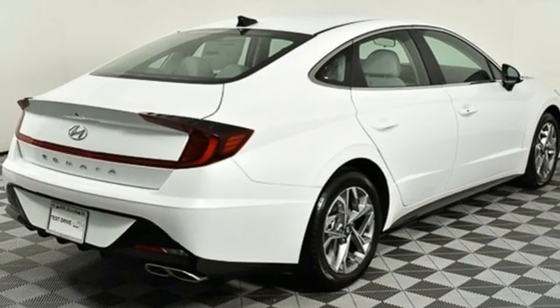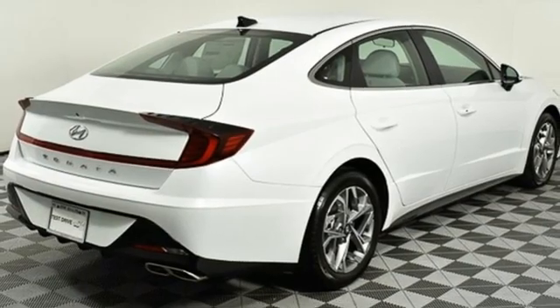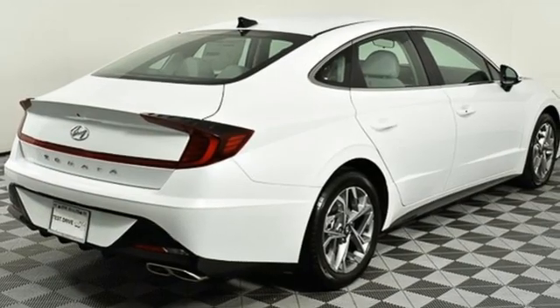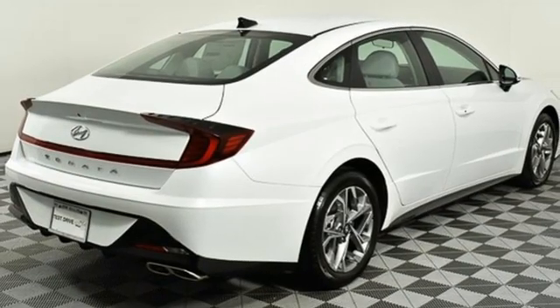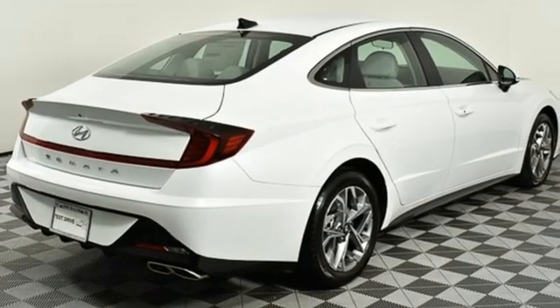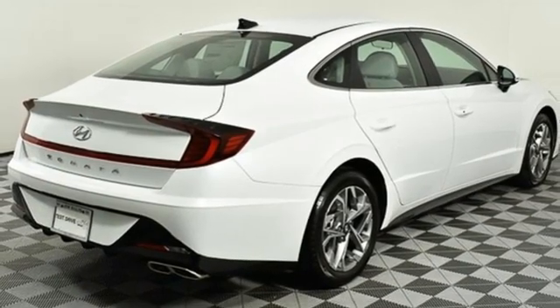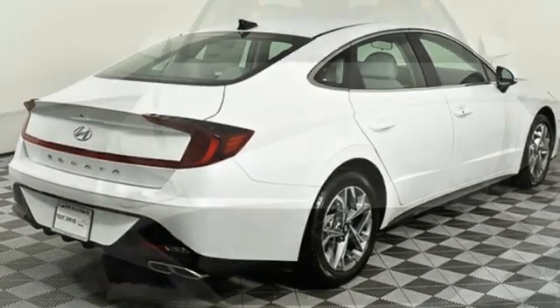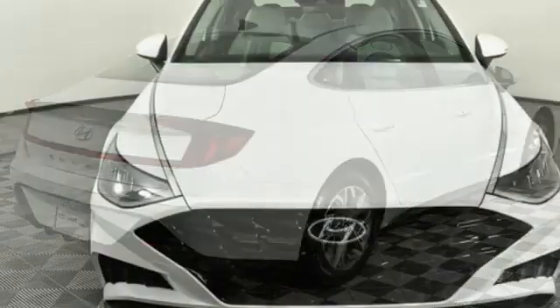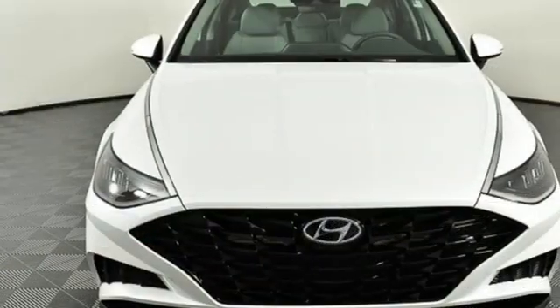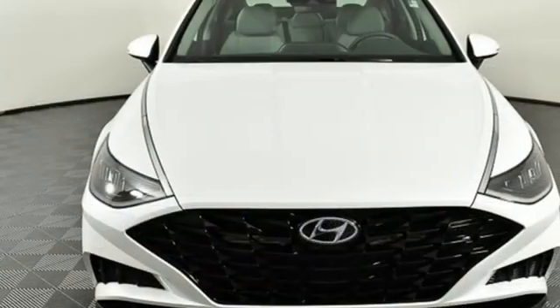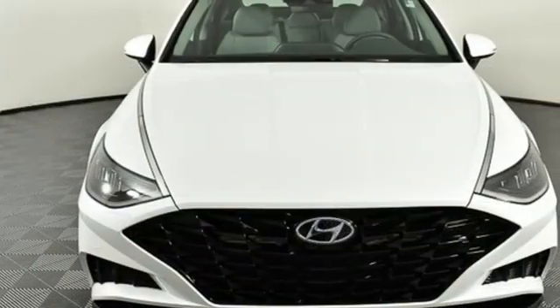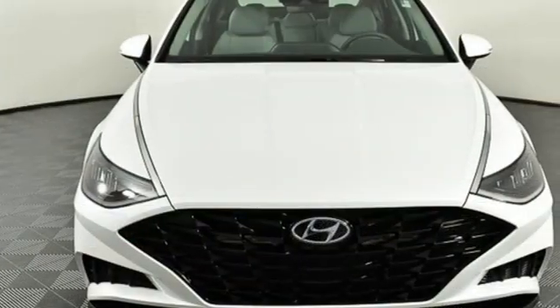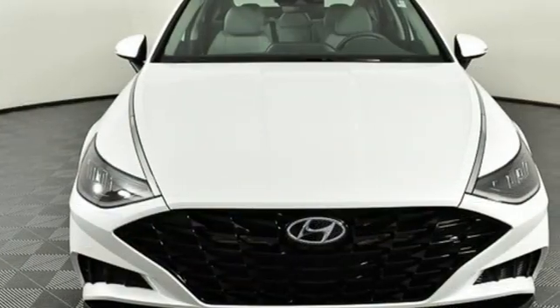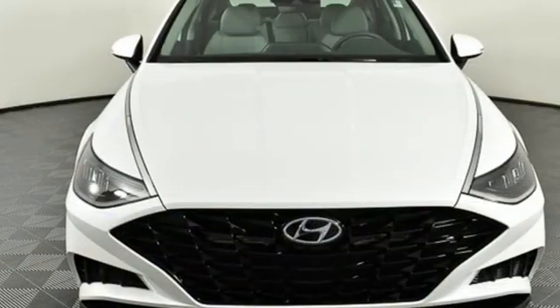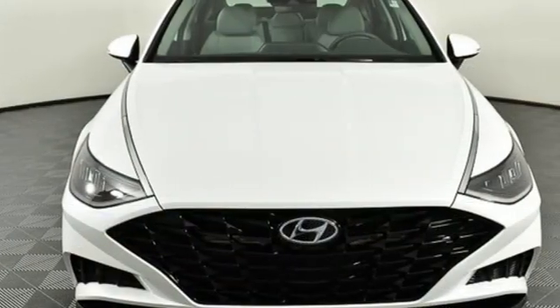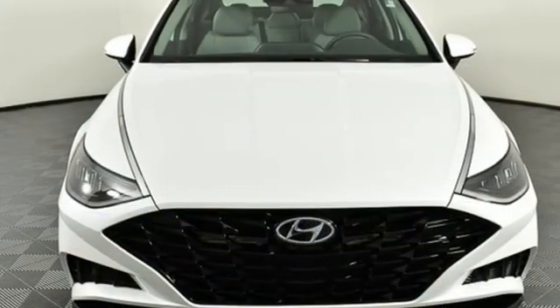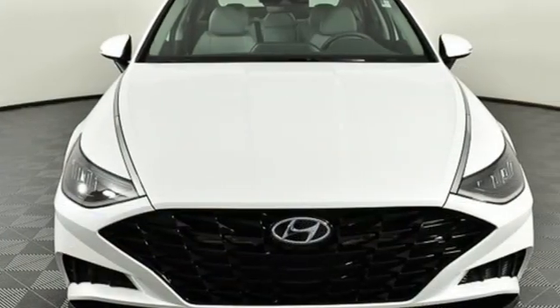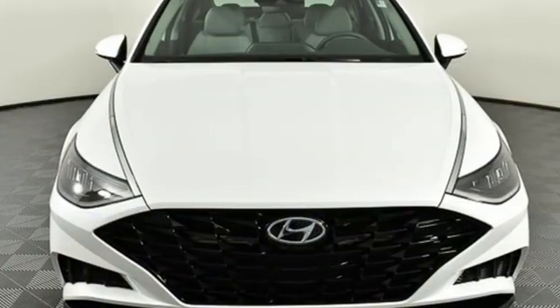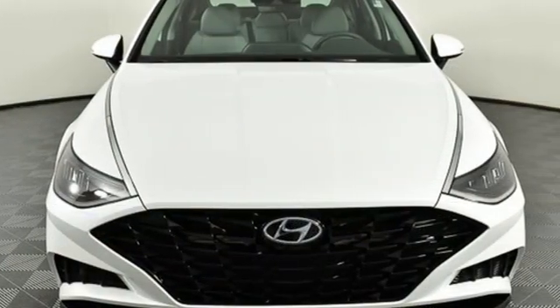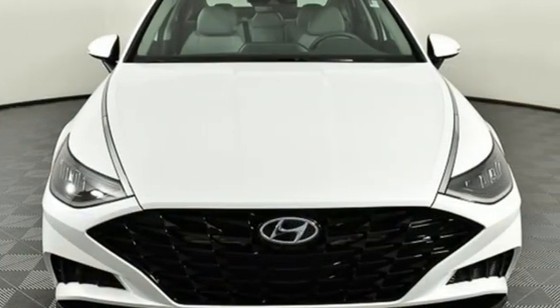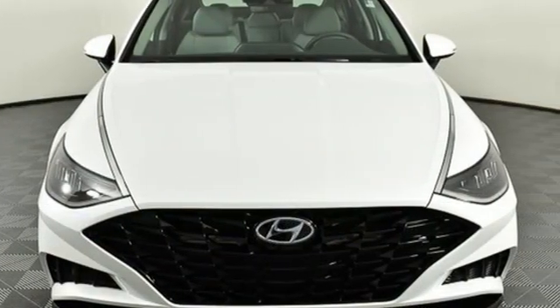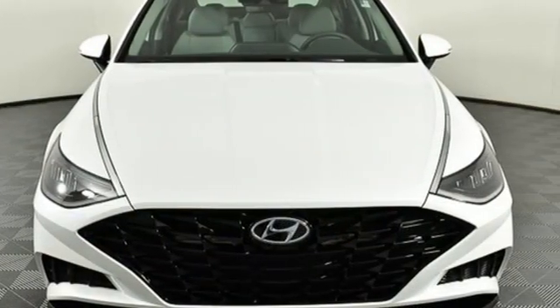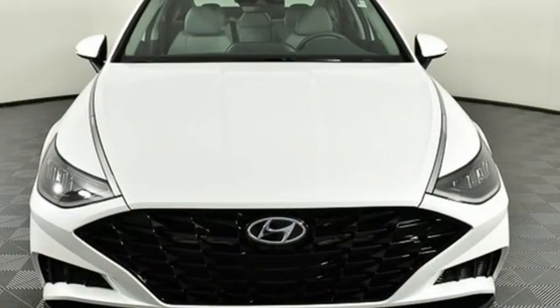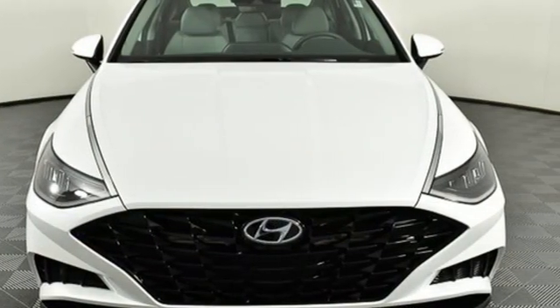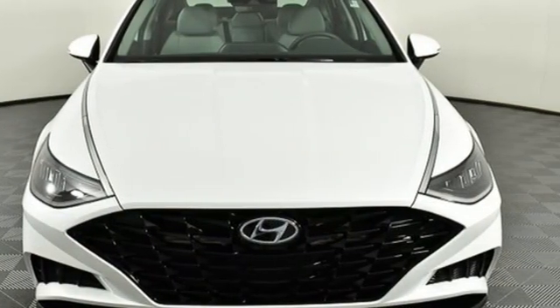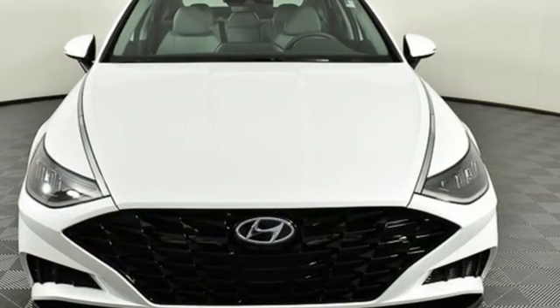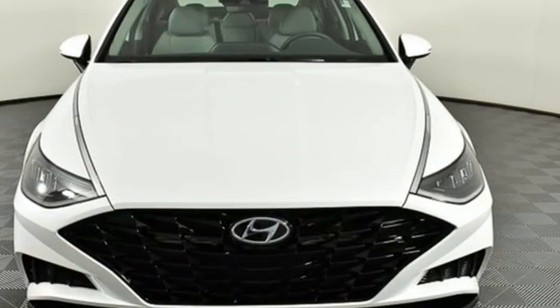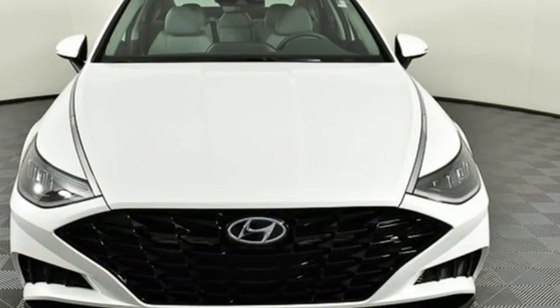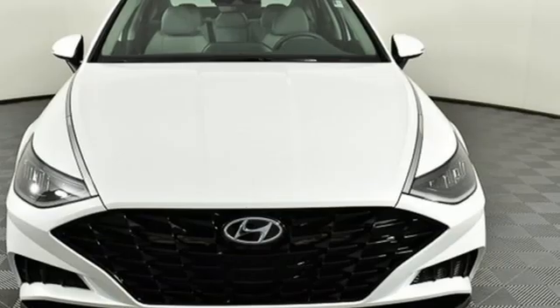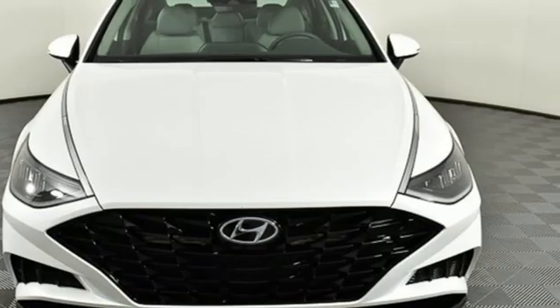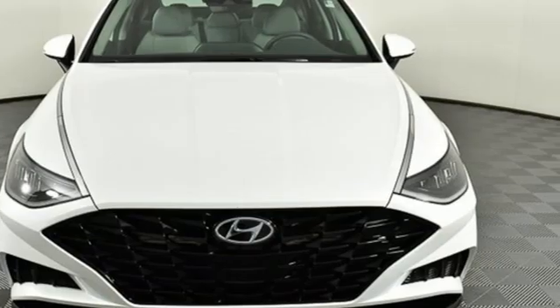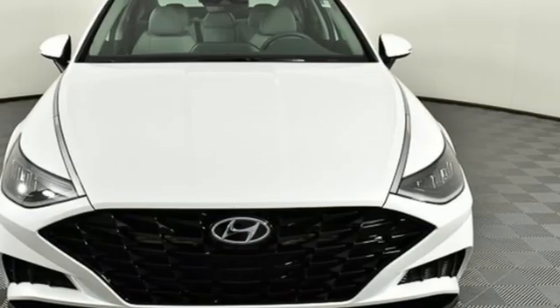Hyundai's attention to detail means a better driving experience for you. Take it for a test drive today.